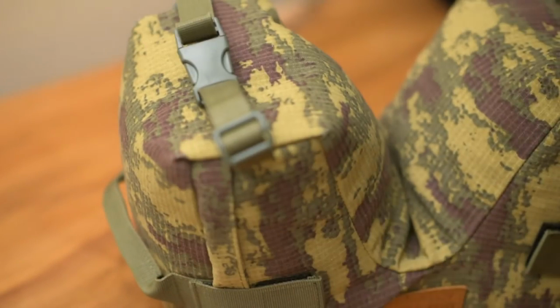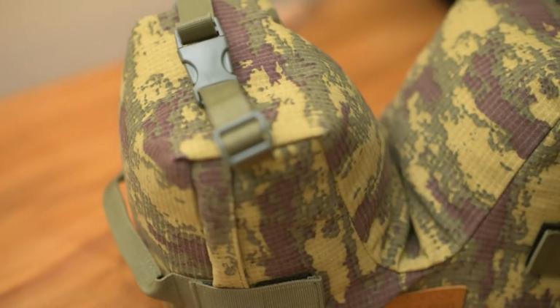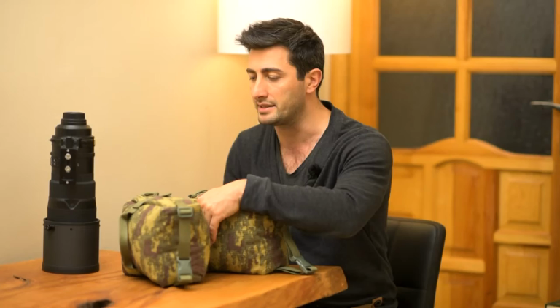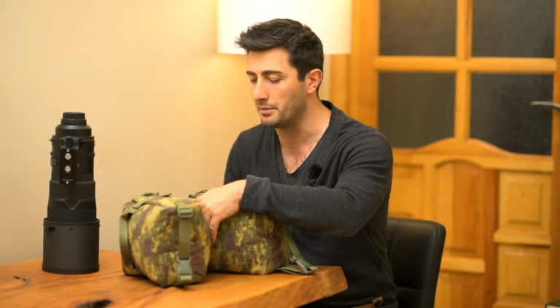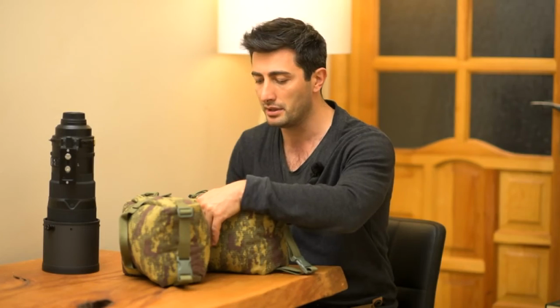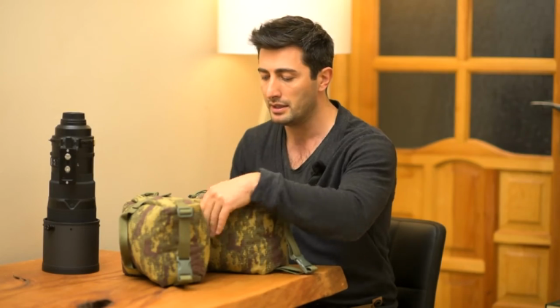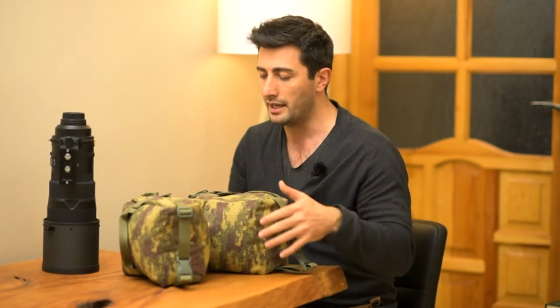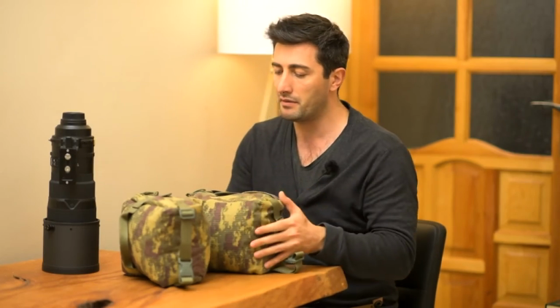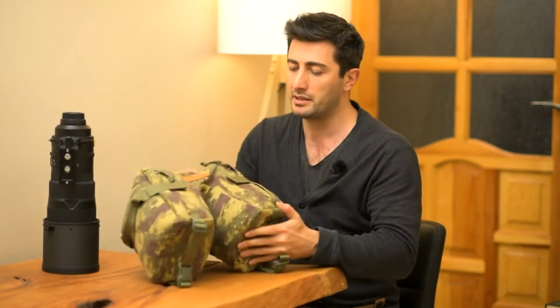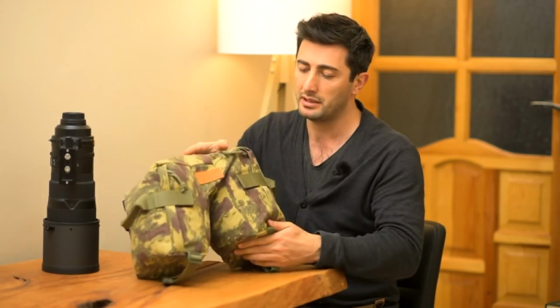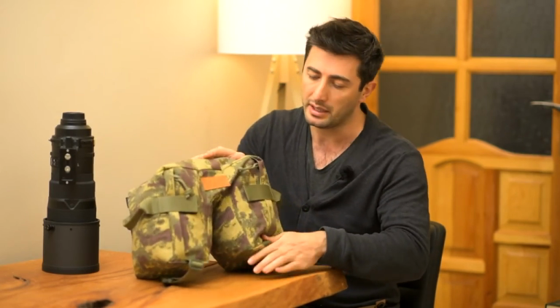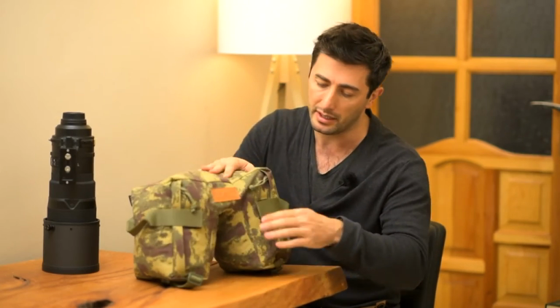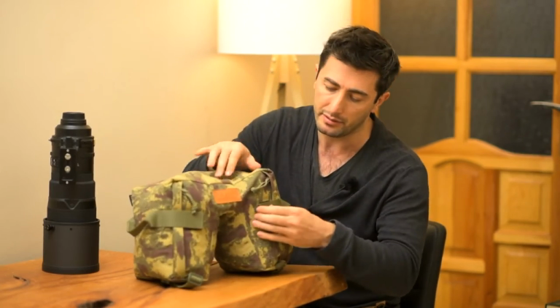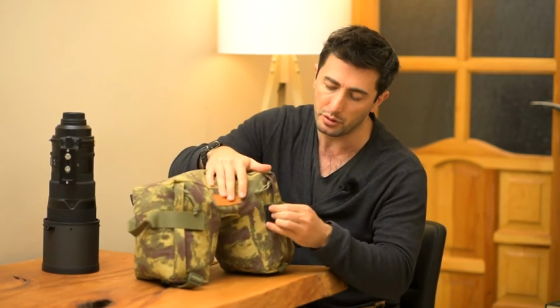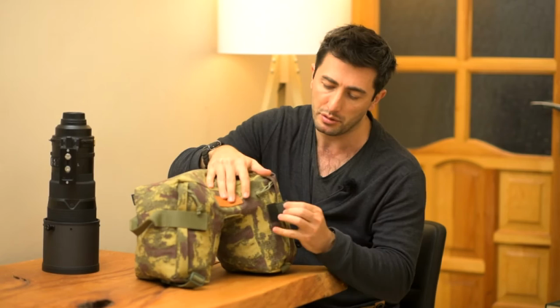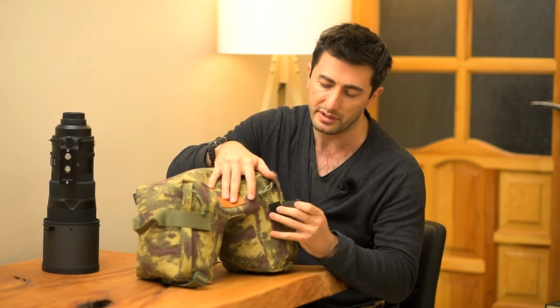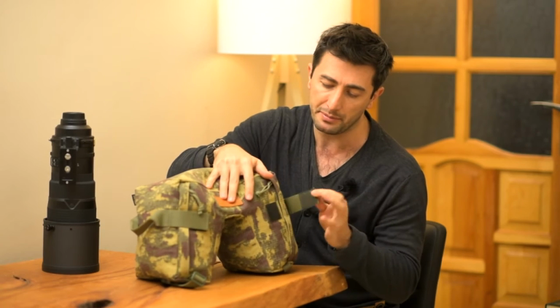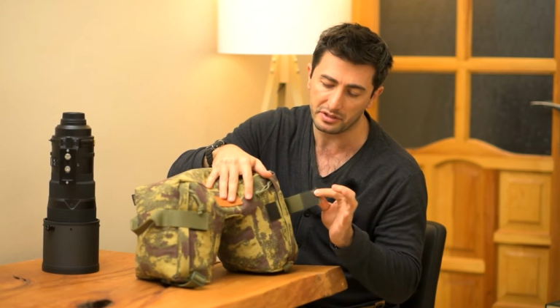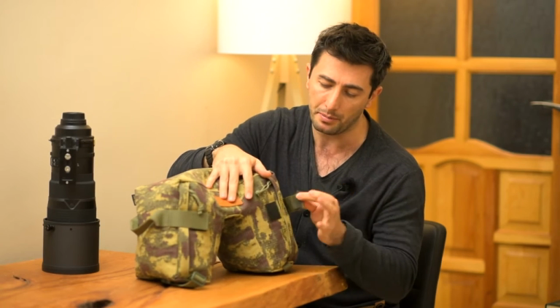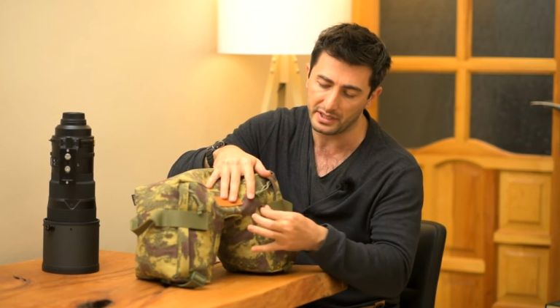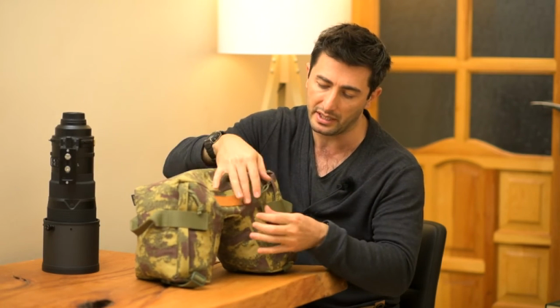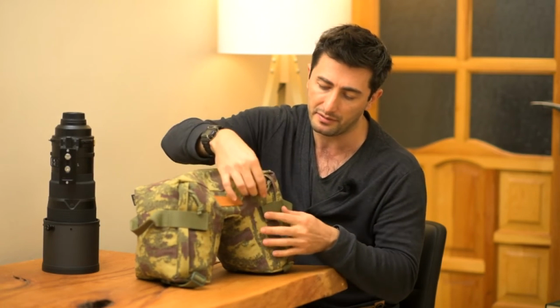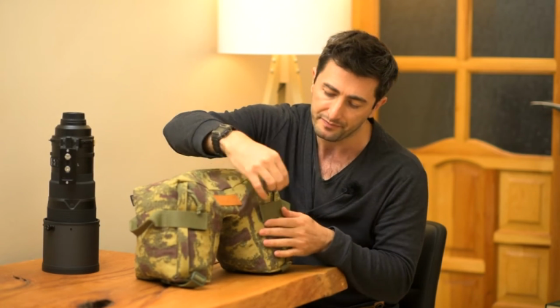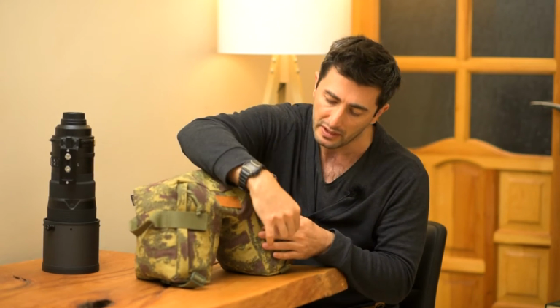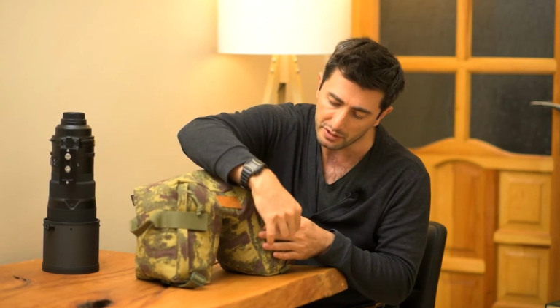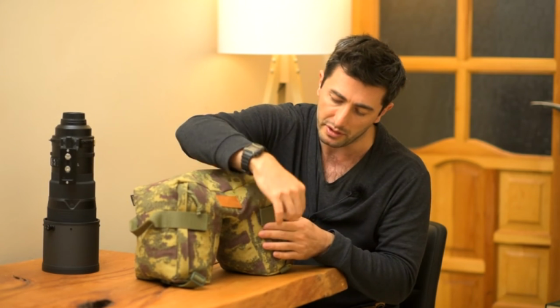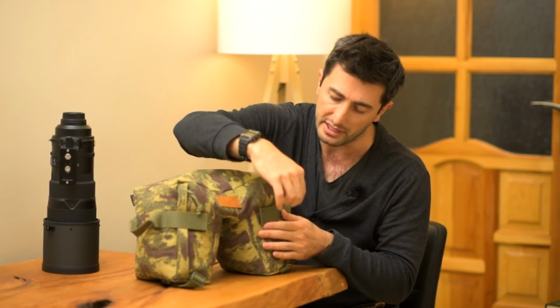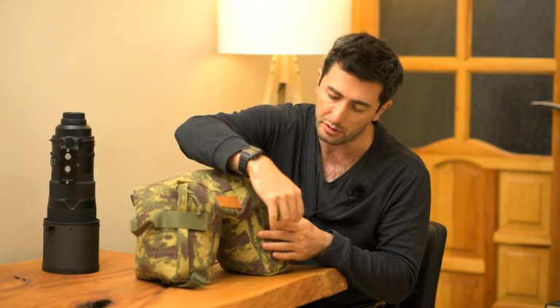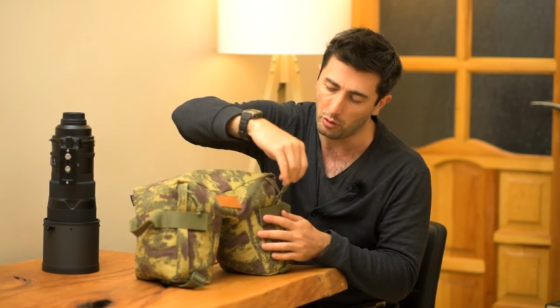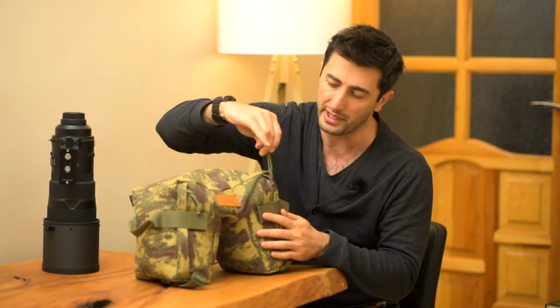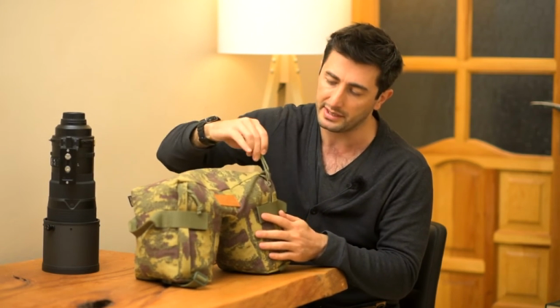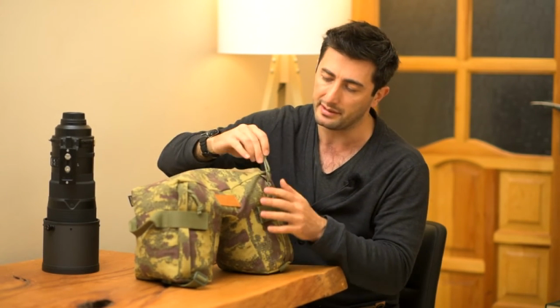We've got two zipper stoppers in here, so it's not going to open accidentally.